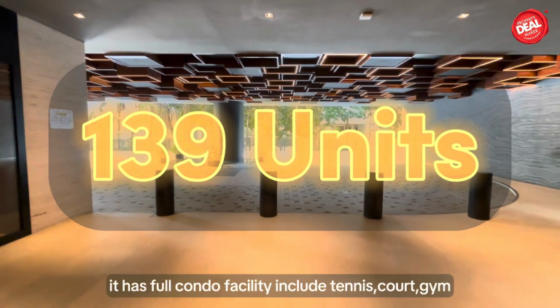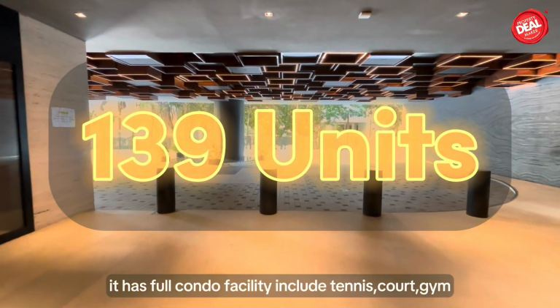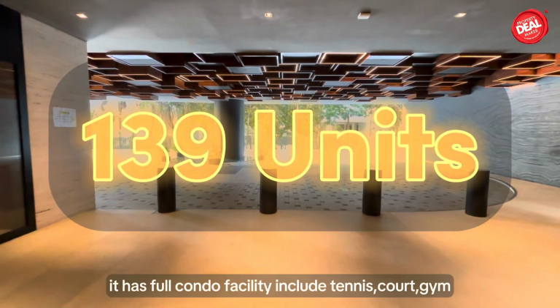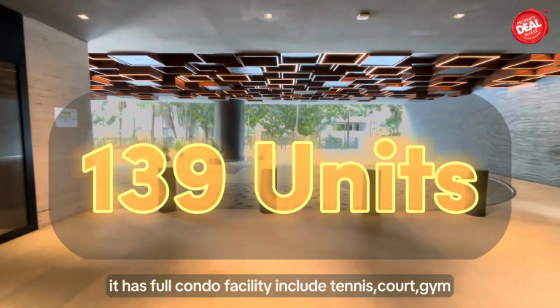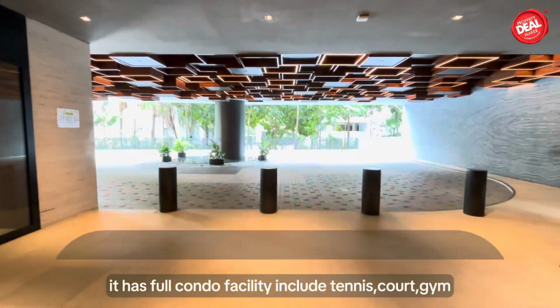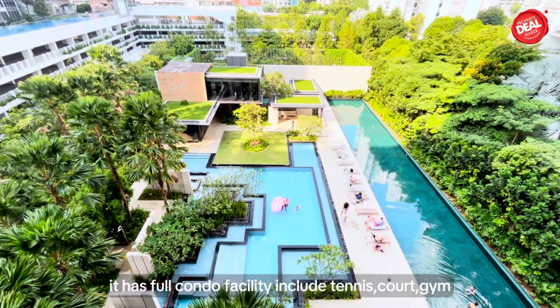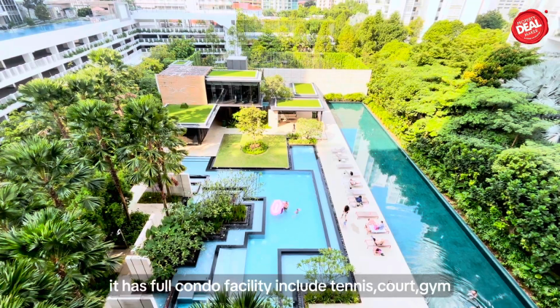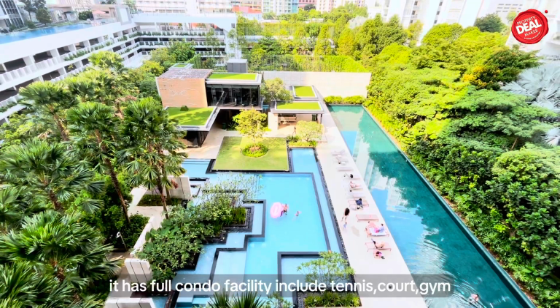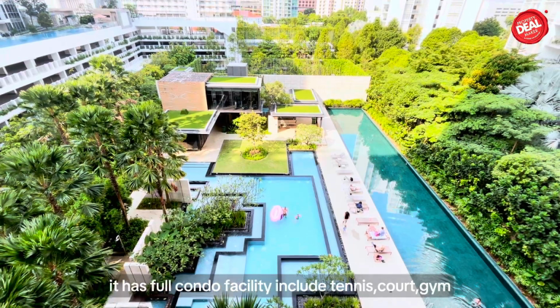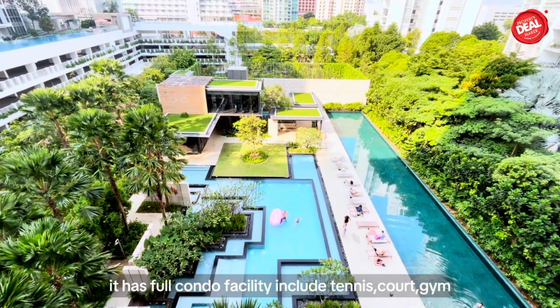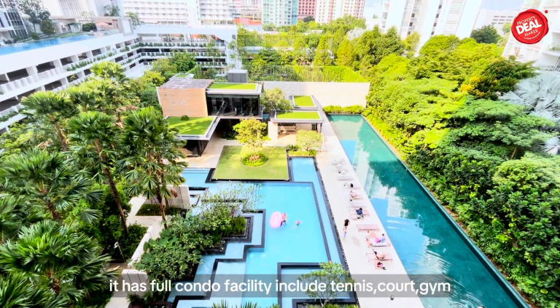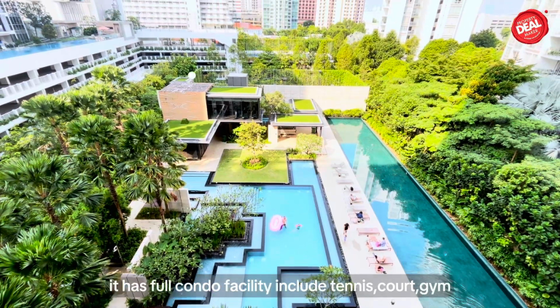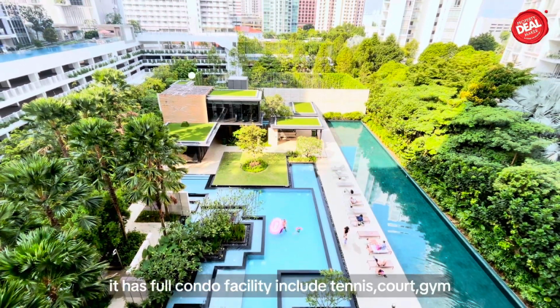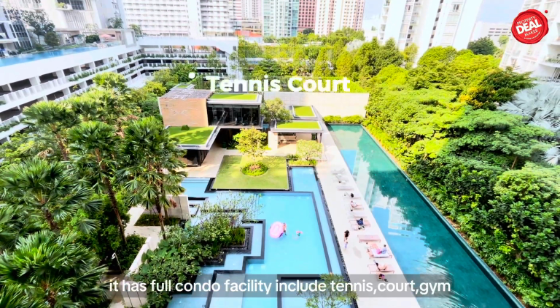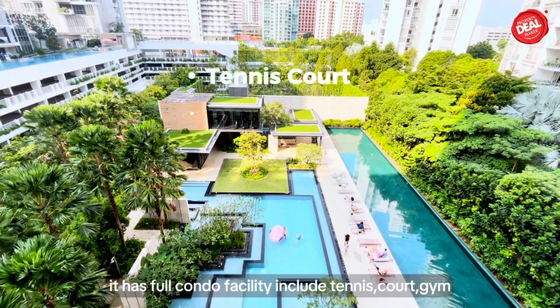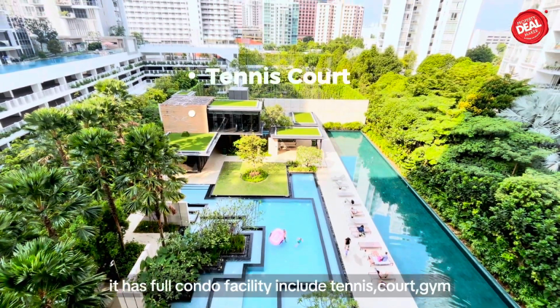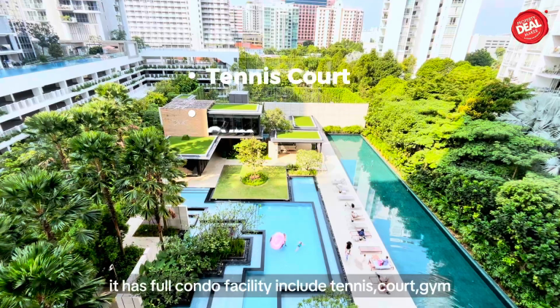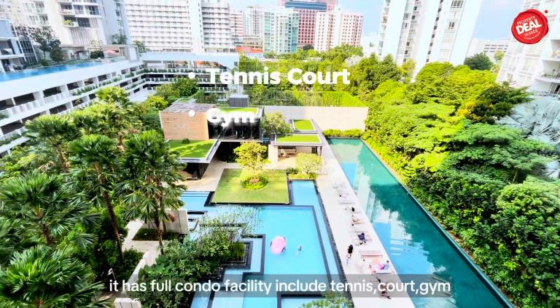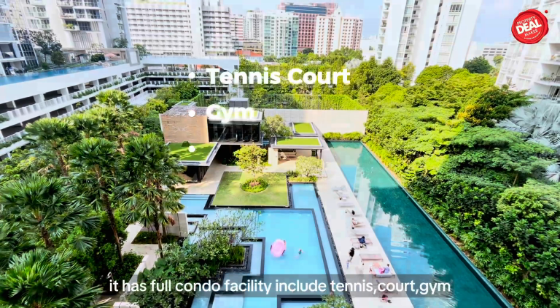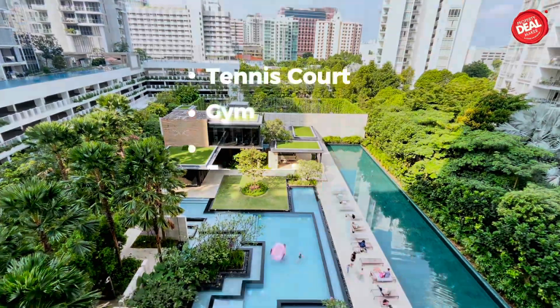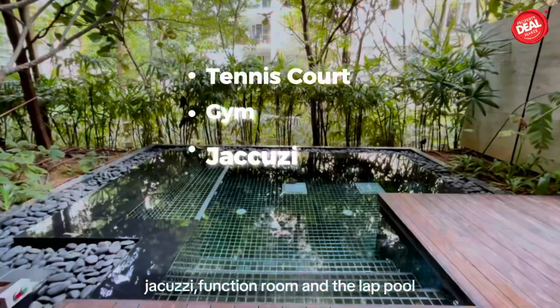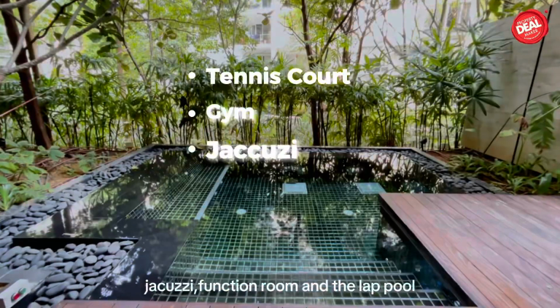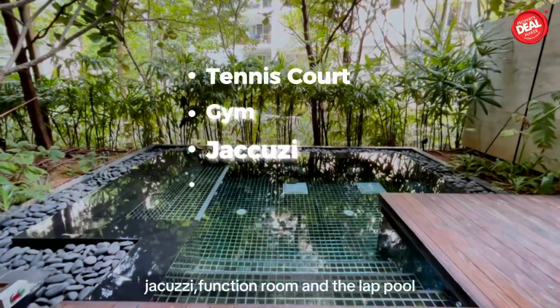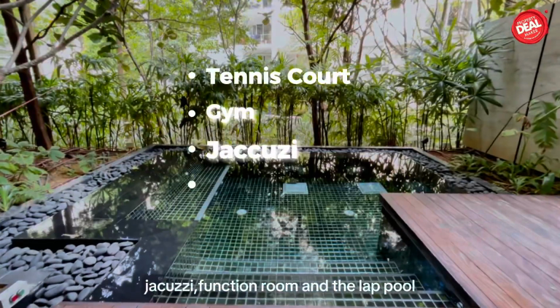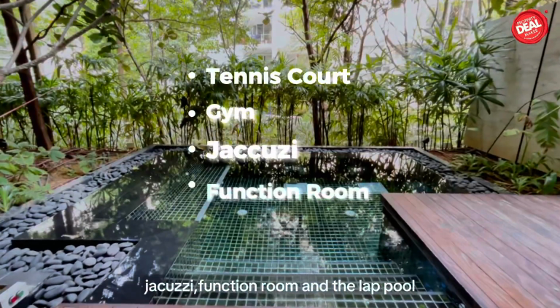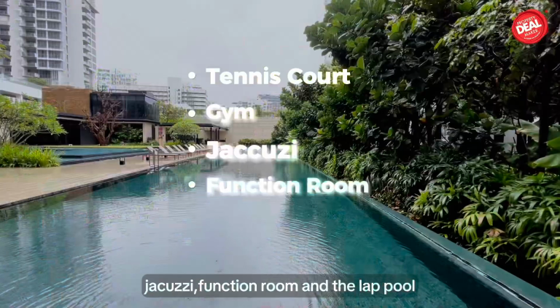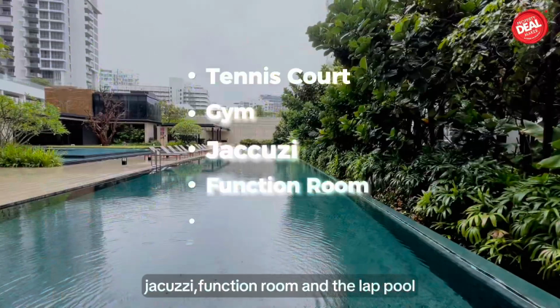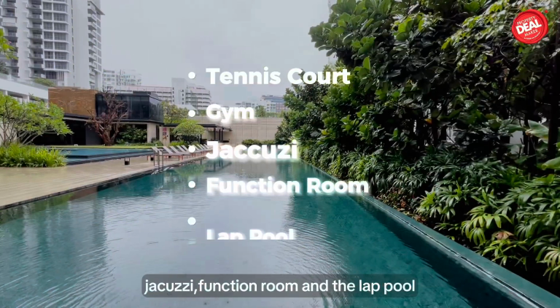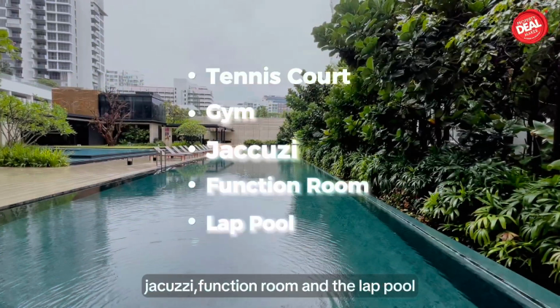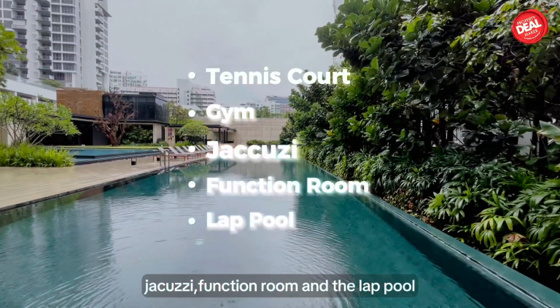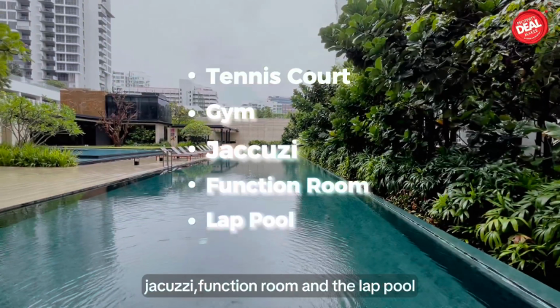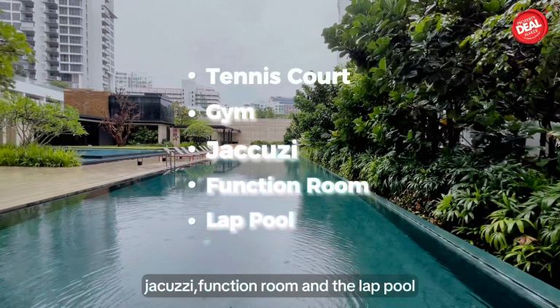It has full condo facilities including a tennis court, gym, jacuzzi, function room, and a lap pool.